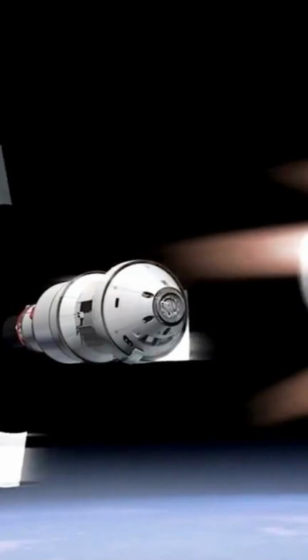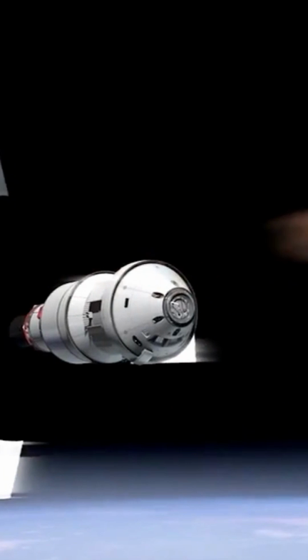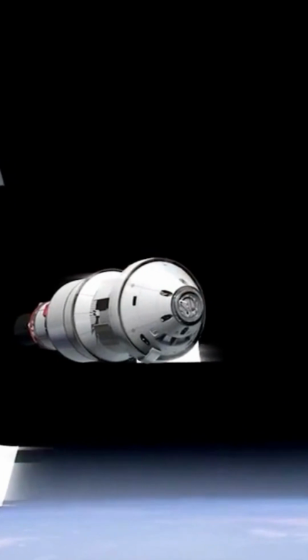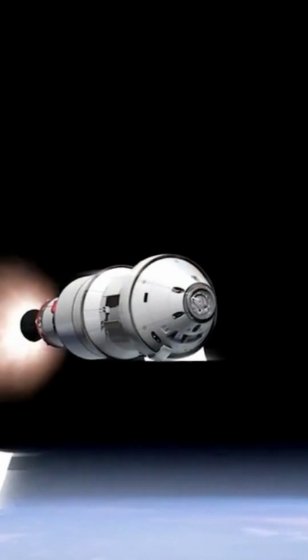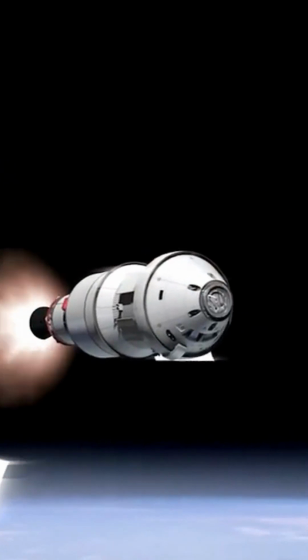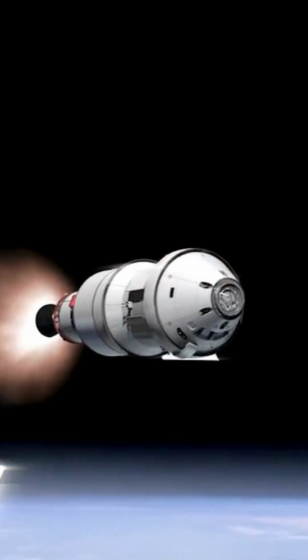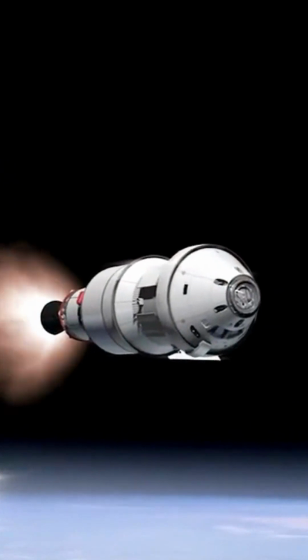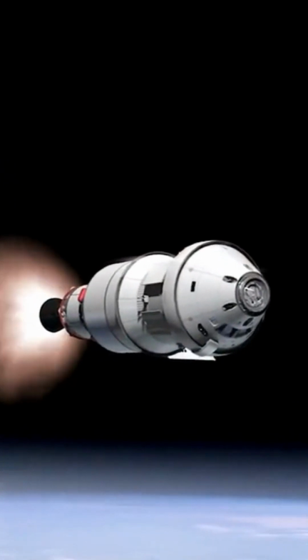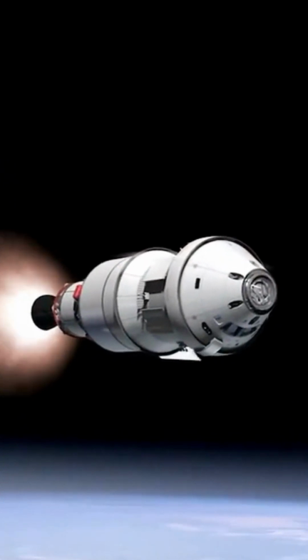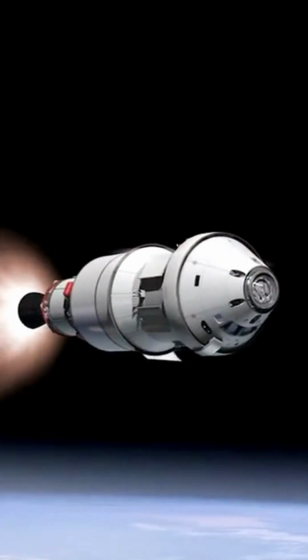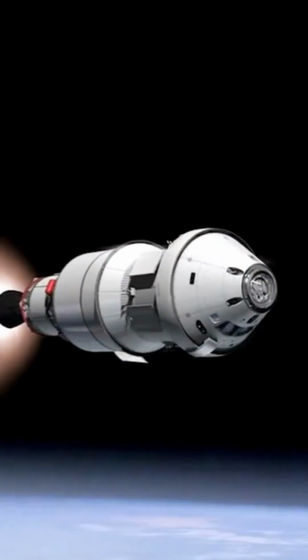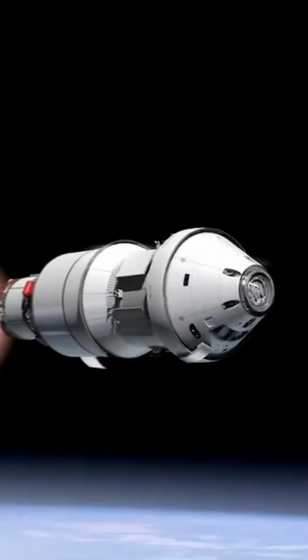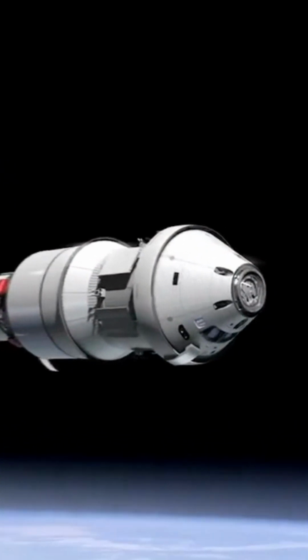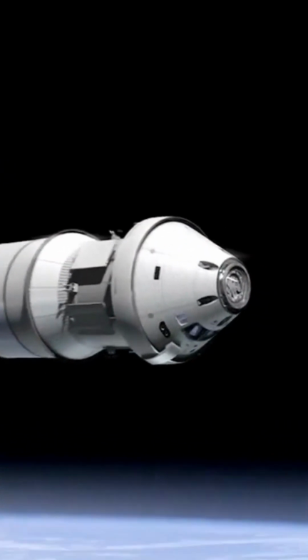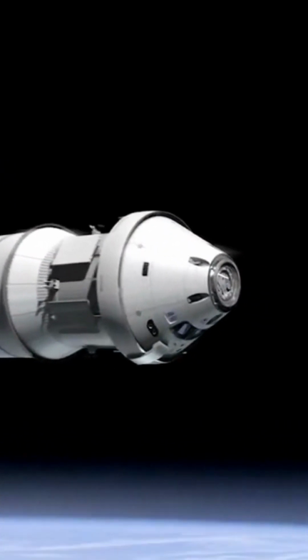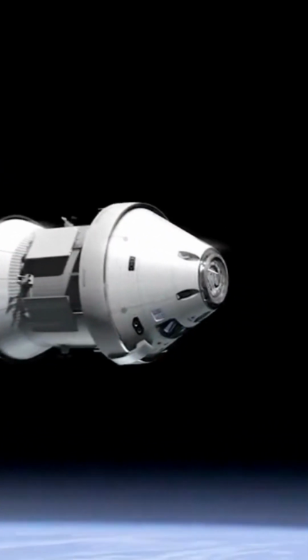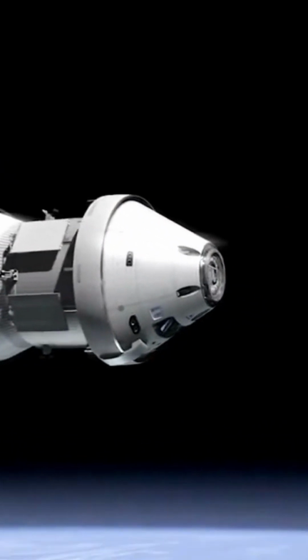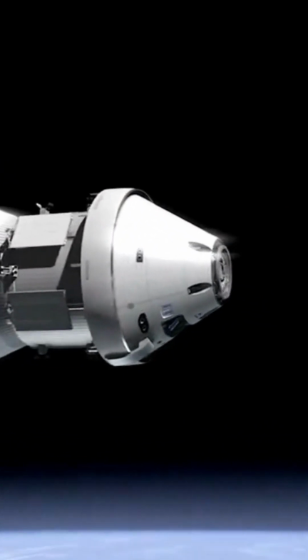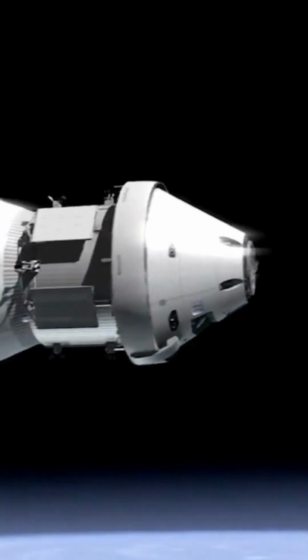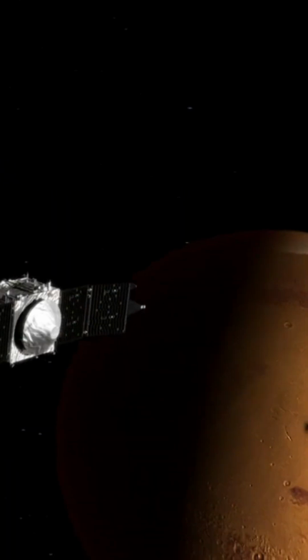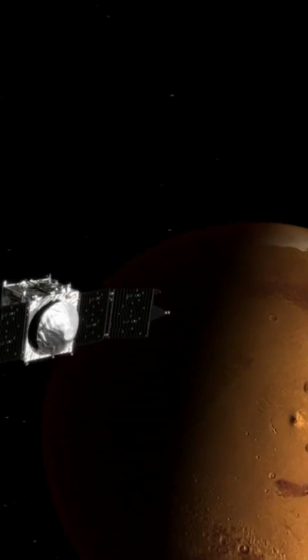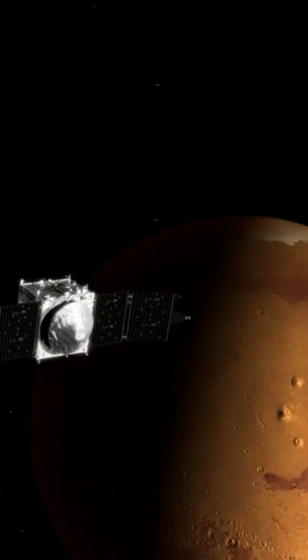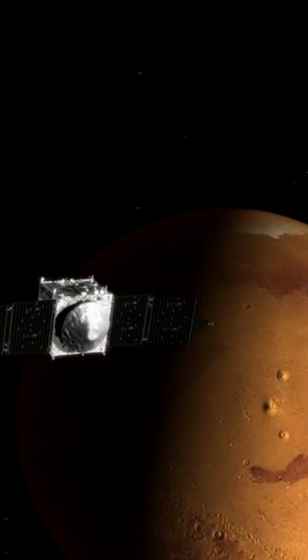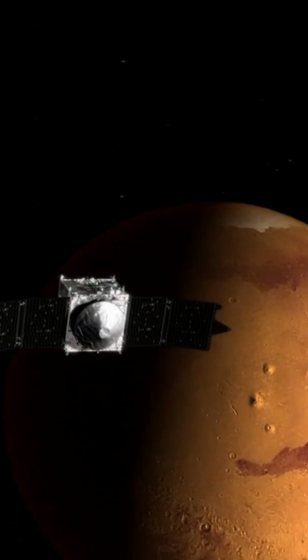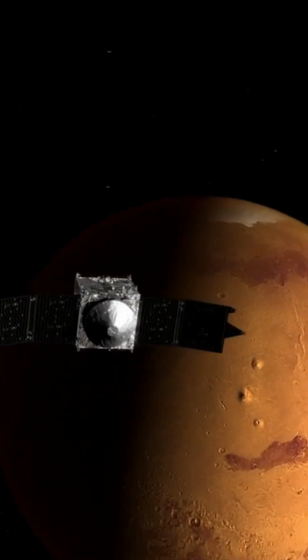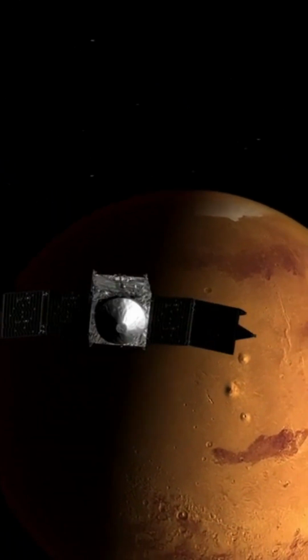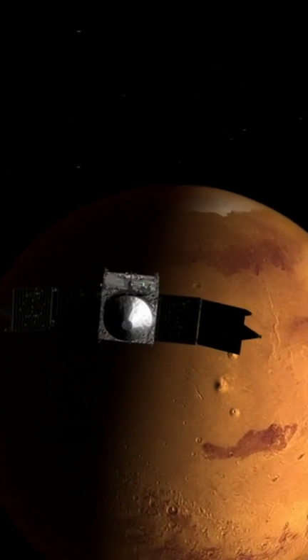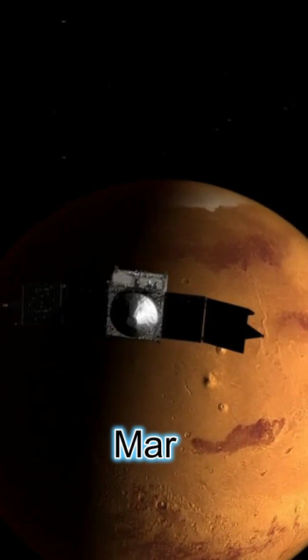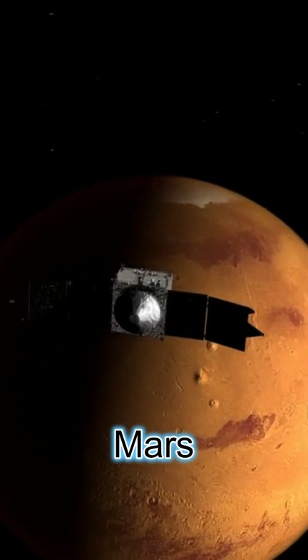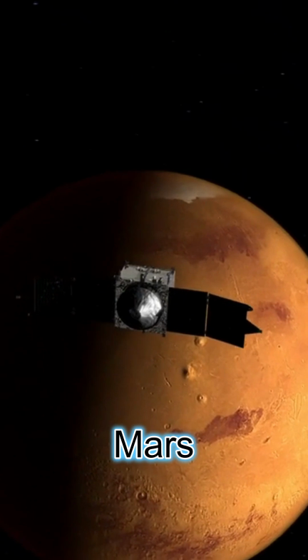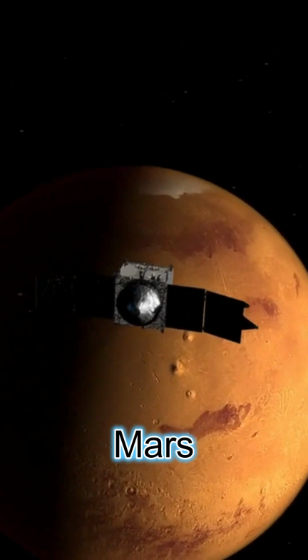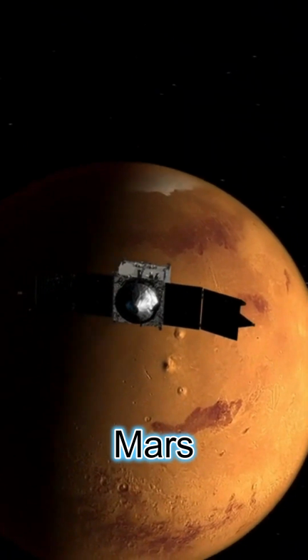This is the first step to put humans on the moon permanently. After that, NASA will aim towards Mars.